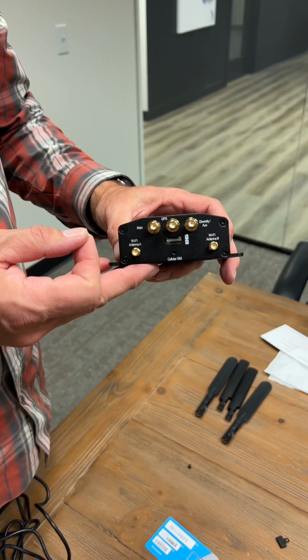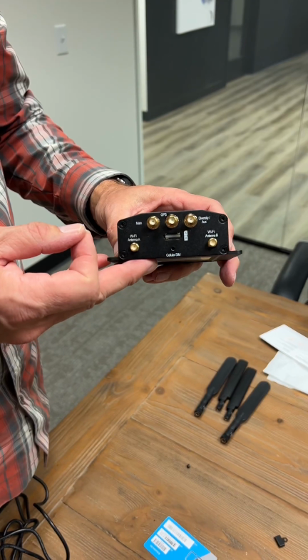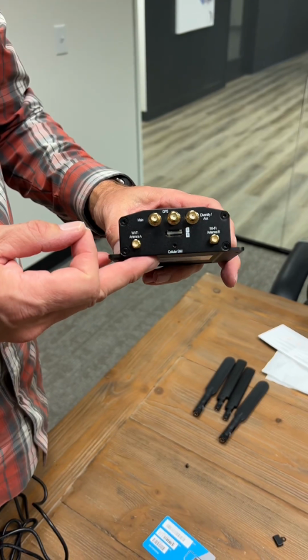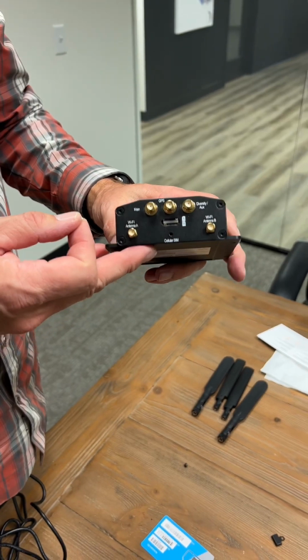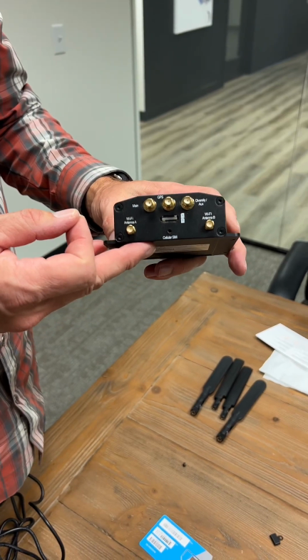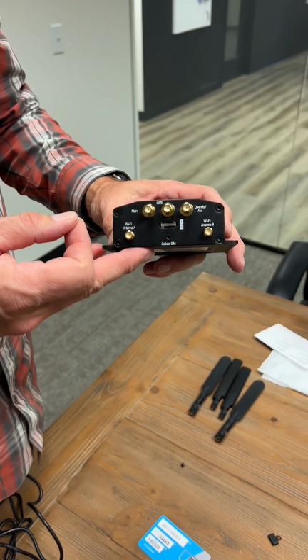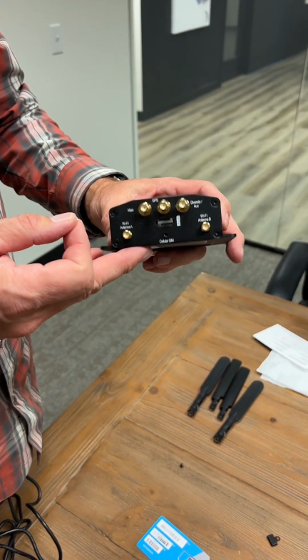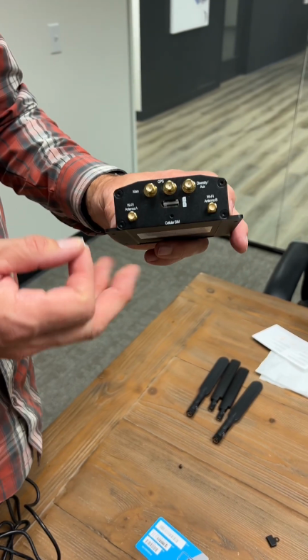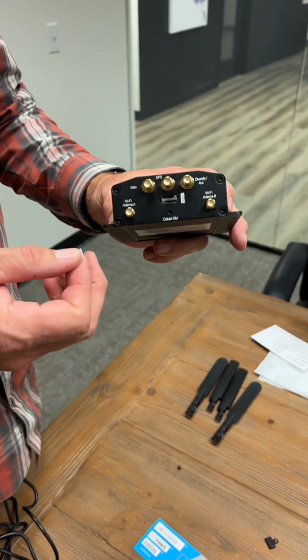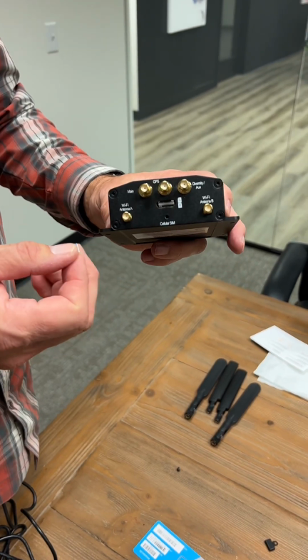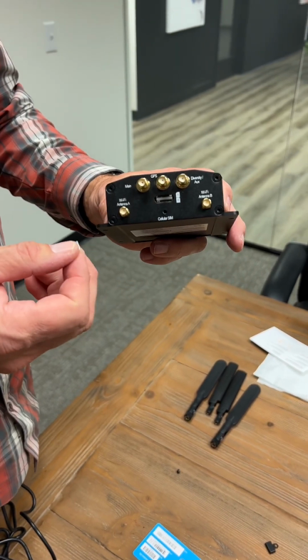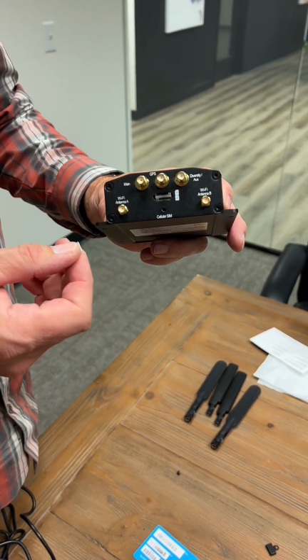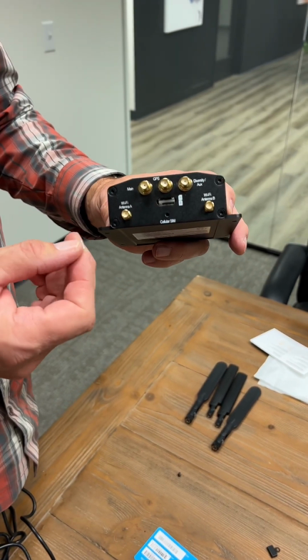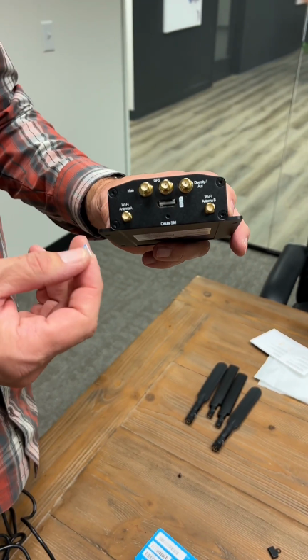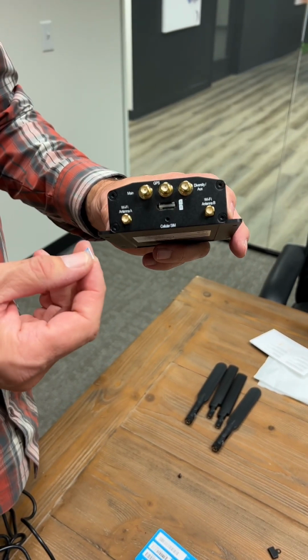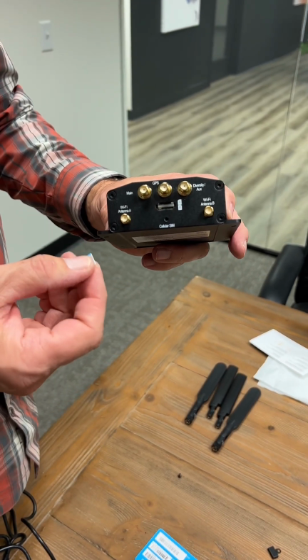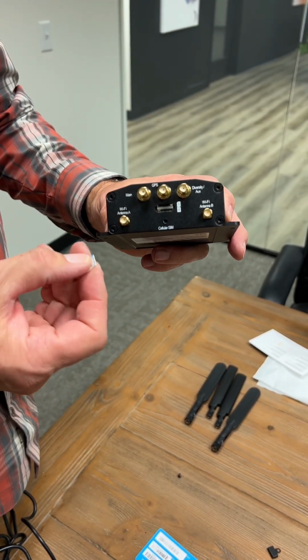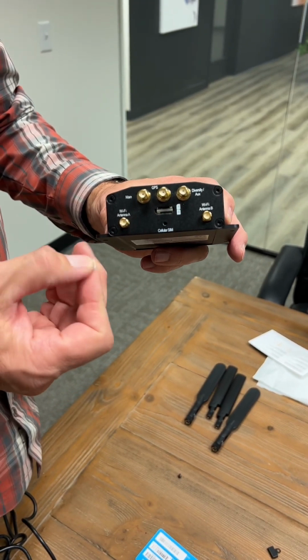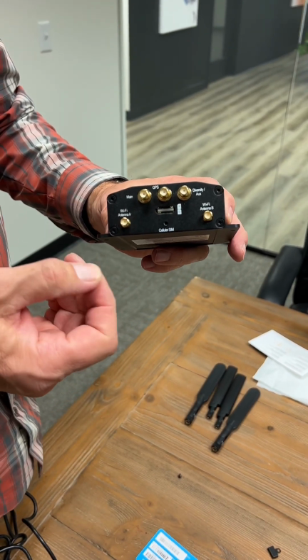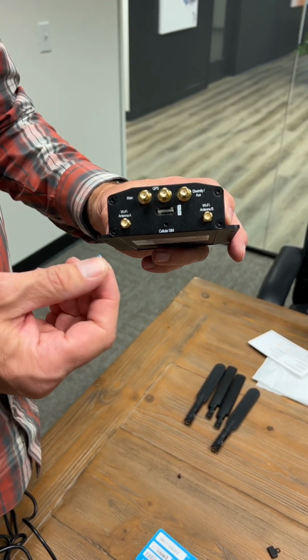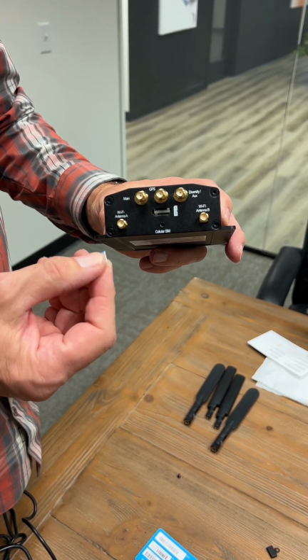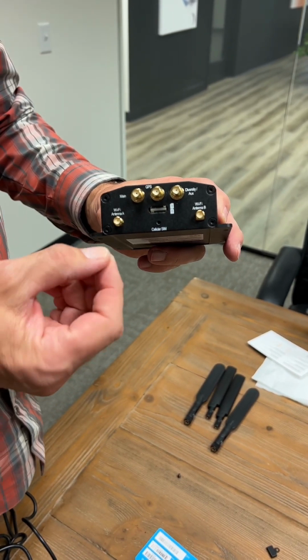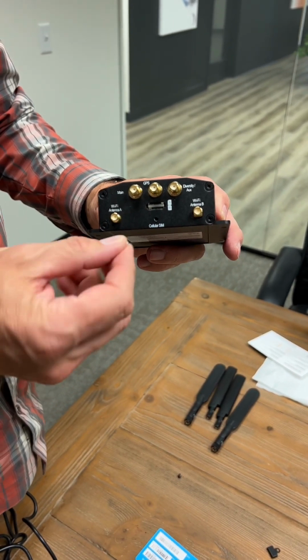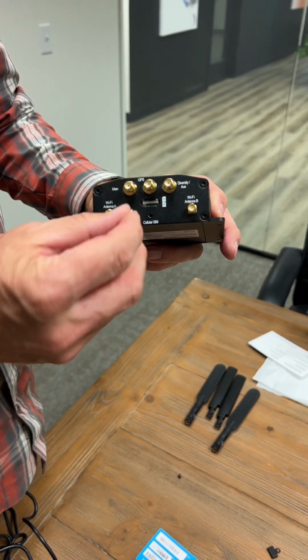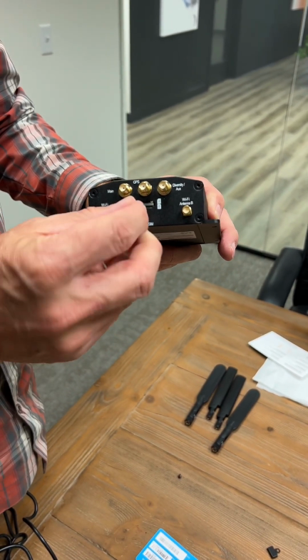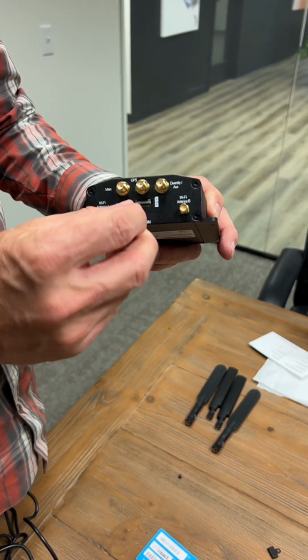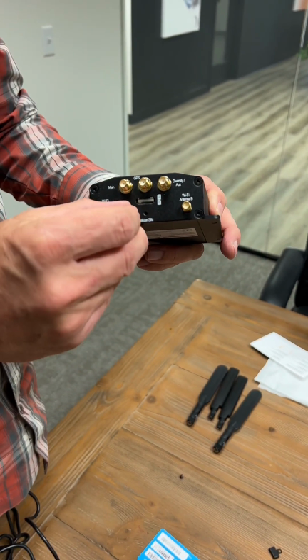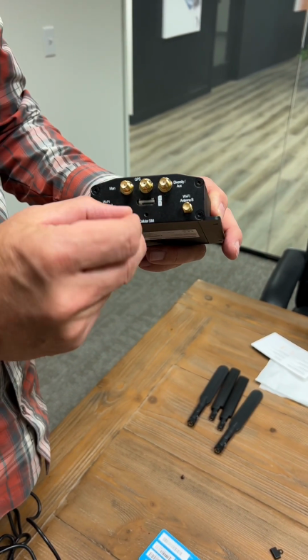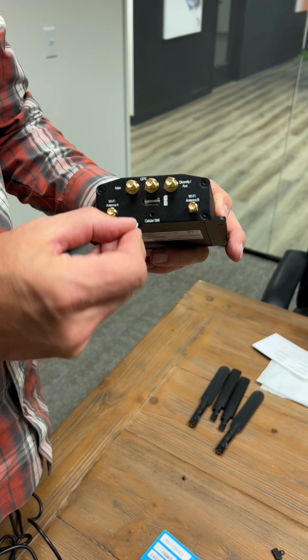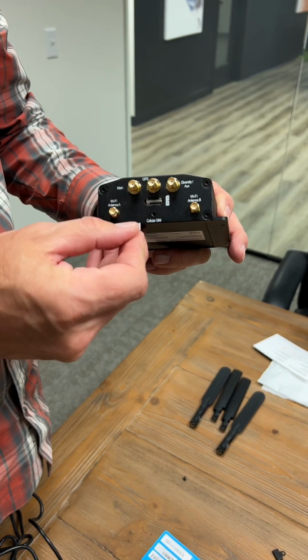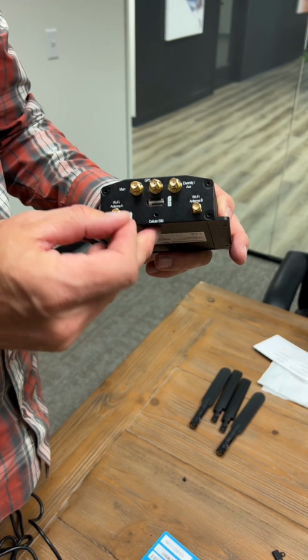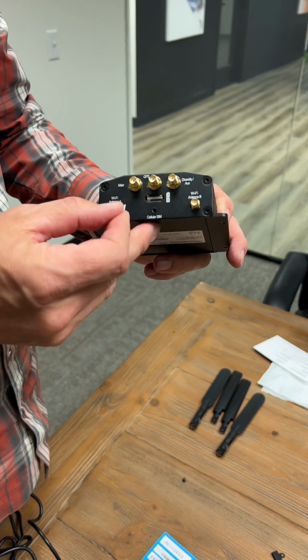We wanted to do a demonstration on how to insert a SIM card into a Peplink router.